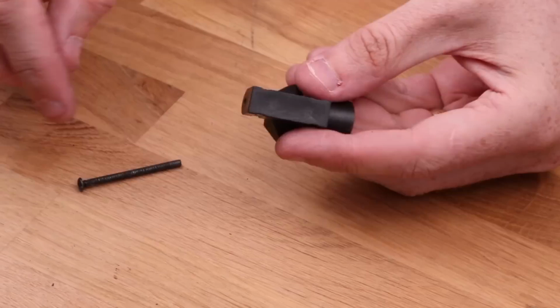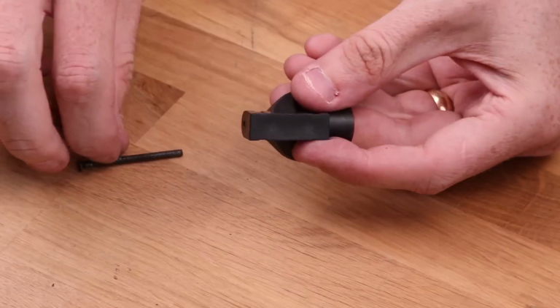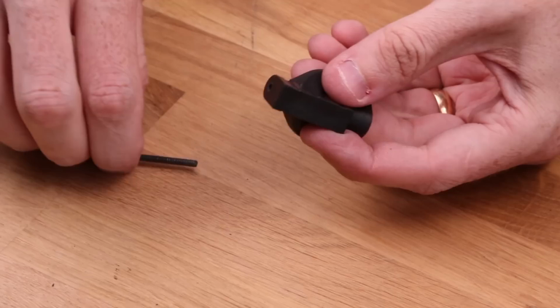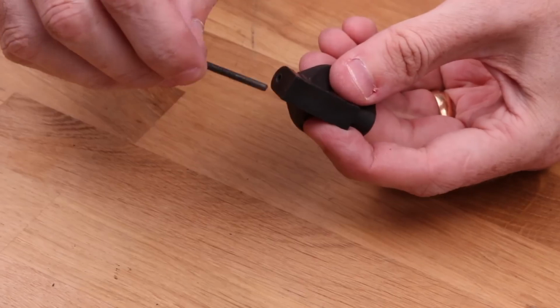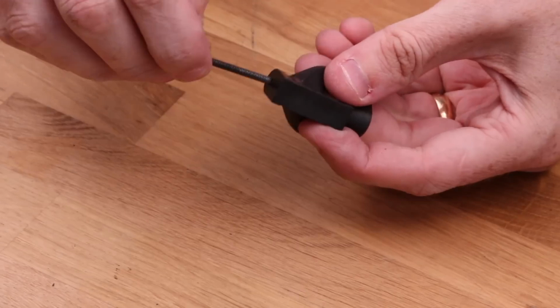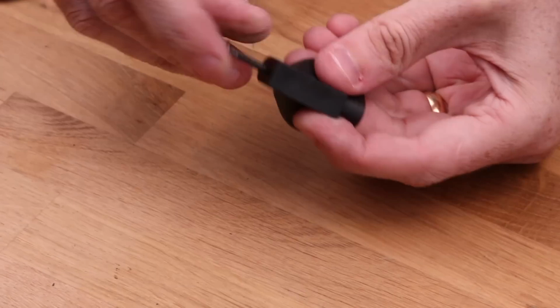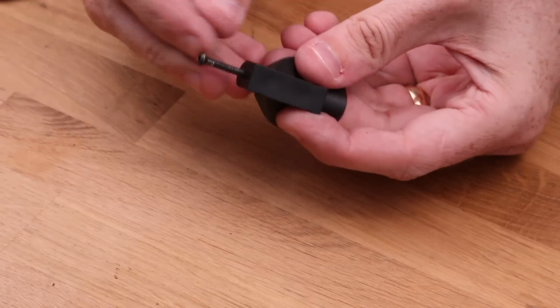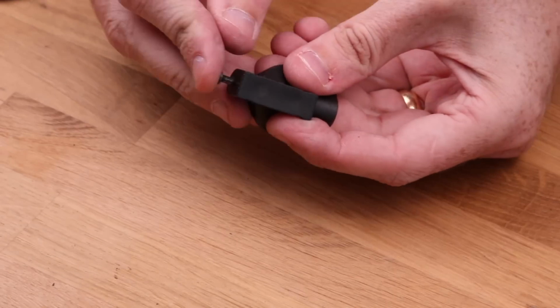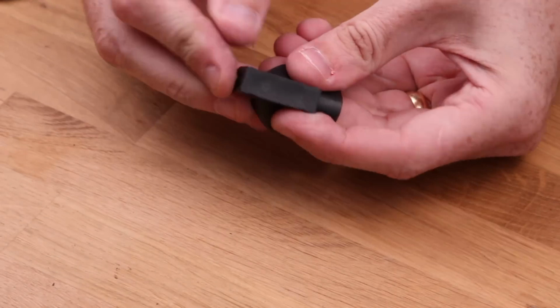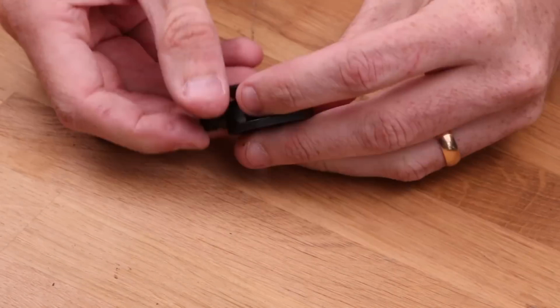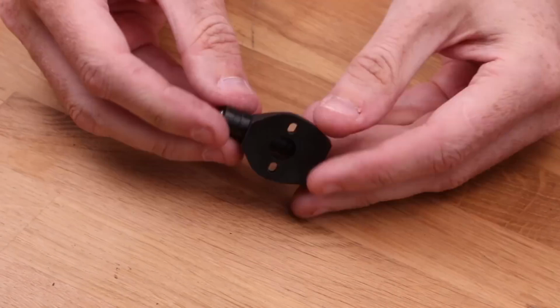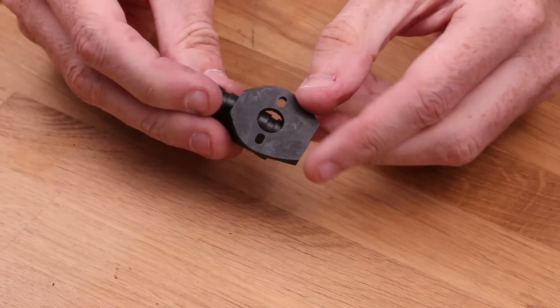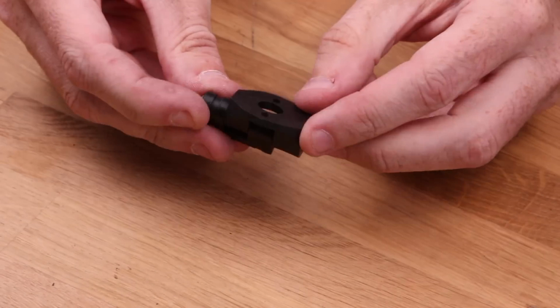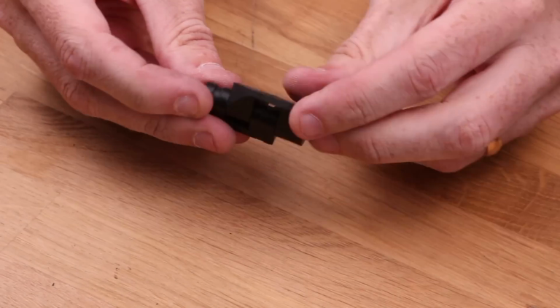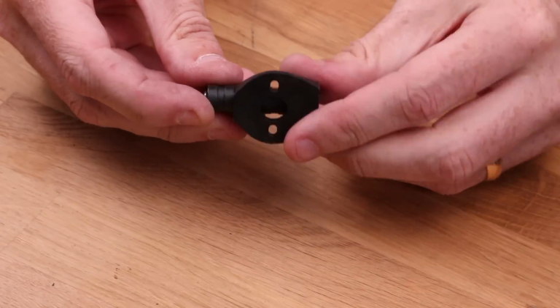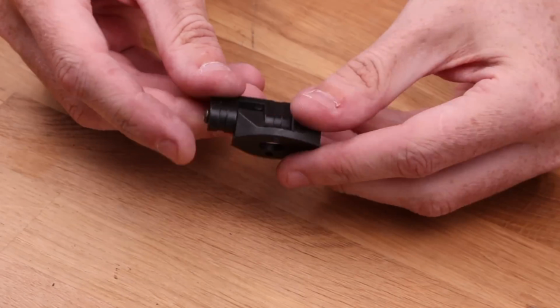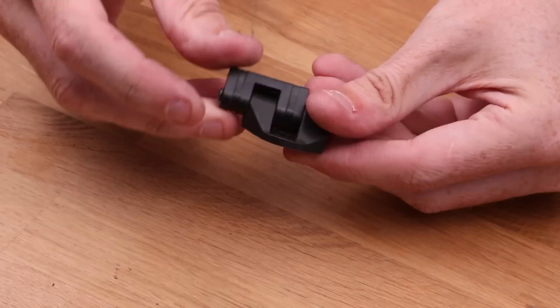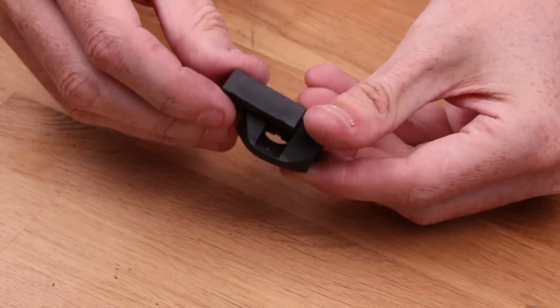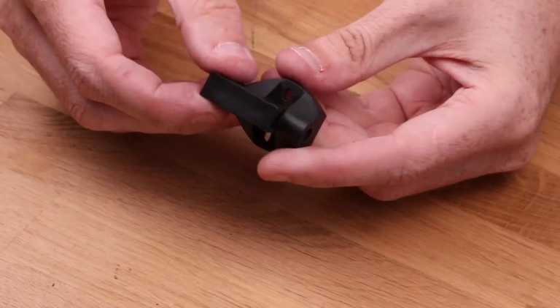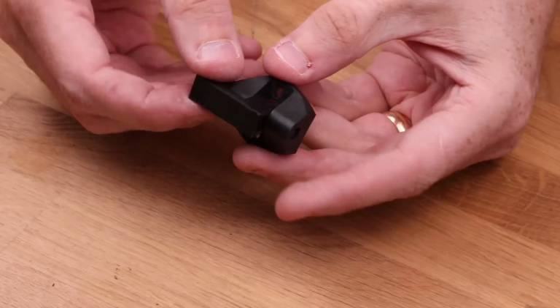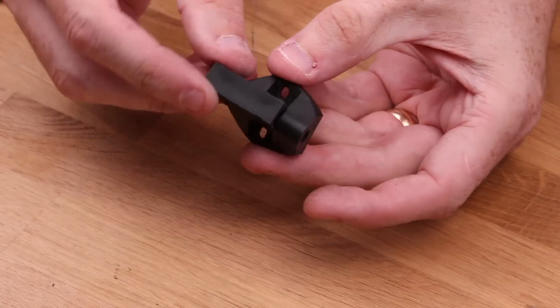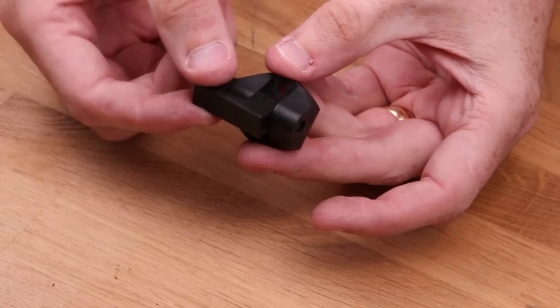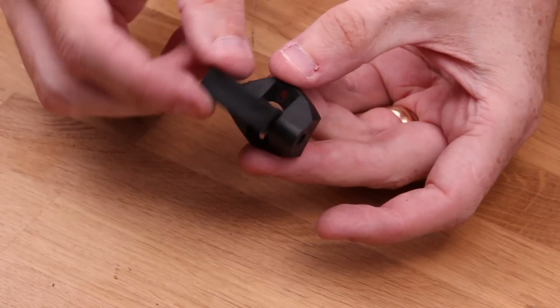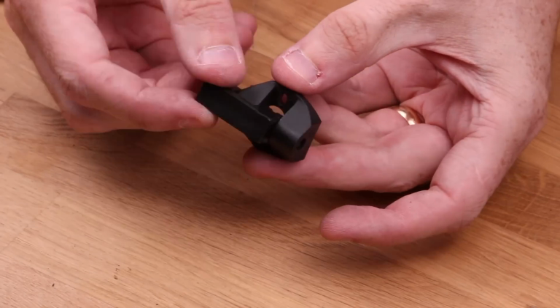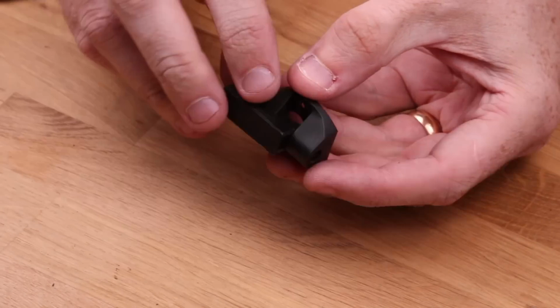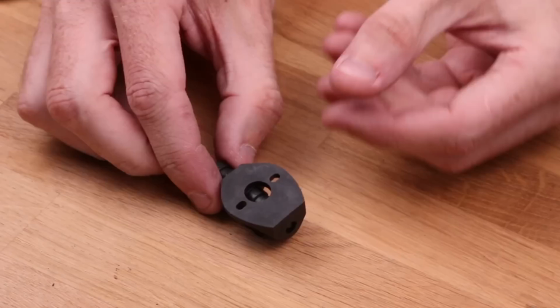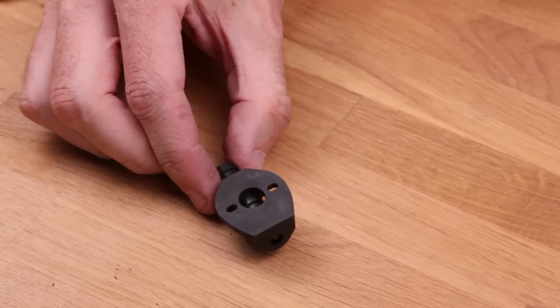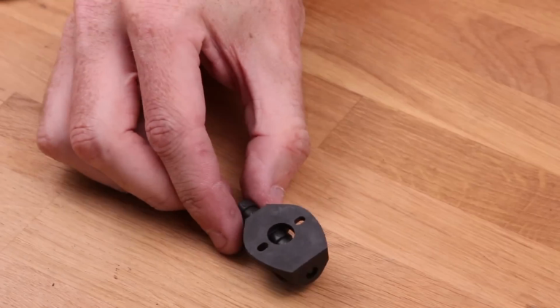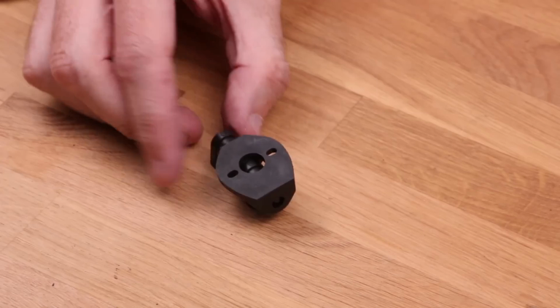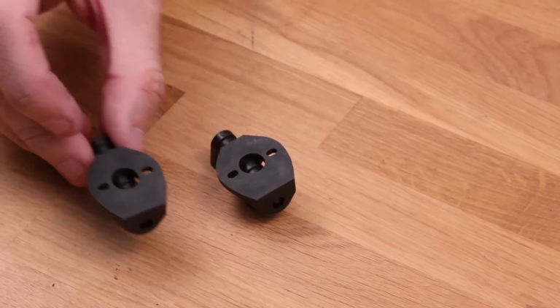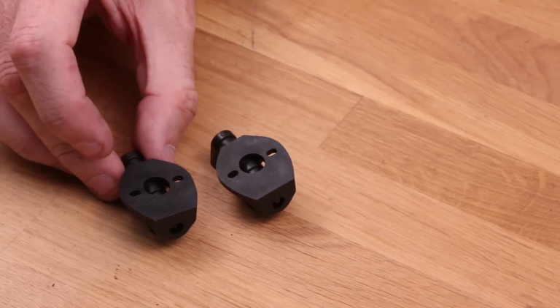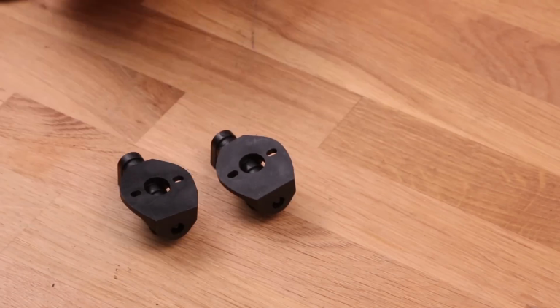Or you can use sandpaper — up to you. Make sure that you test the fit often. We don't want it to be too floppy. Insert the screw and move it back and forth to reduce friction from the tight grip that the holes might have. Or if you have one, you can use a file. Now that everything is moving freely, do the same to the other tilt mechanism as well.